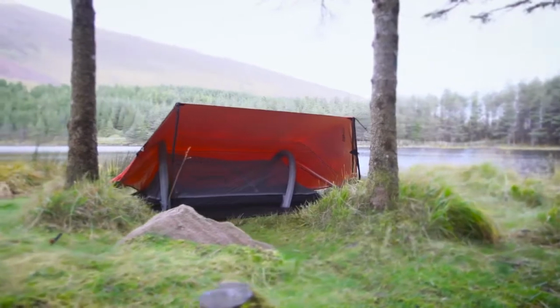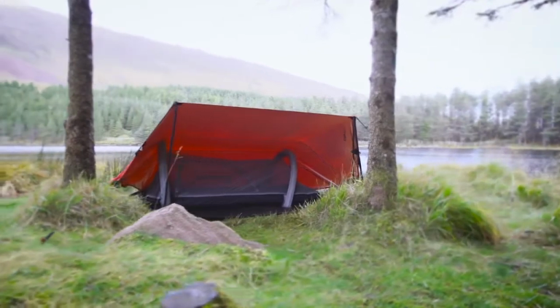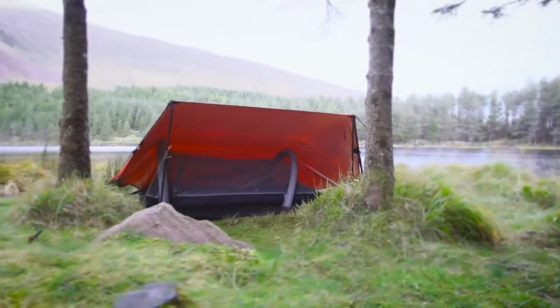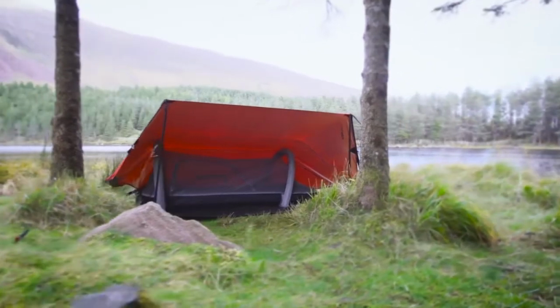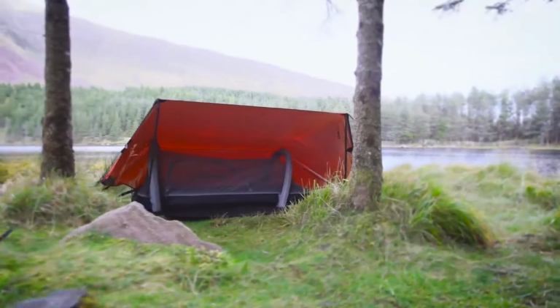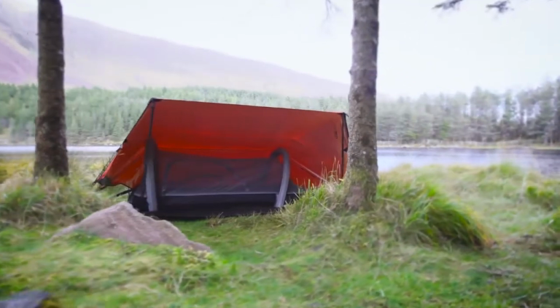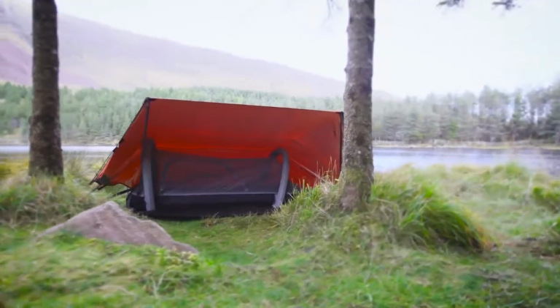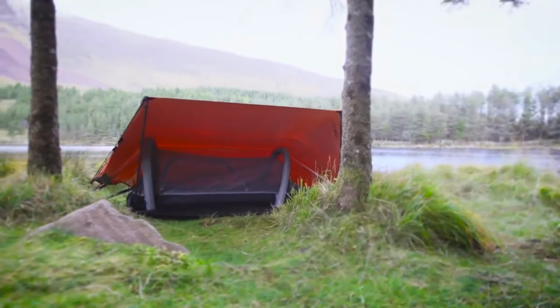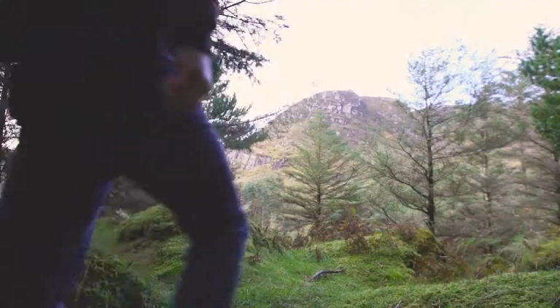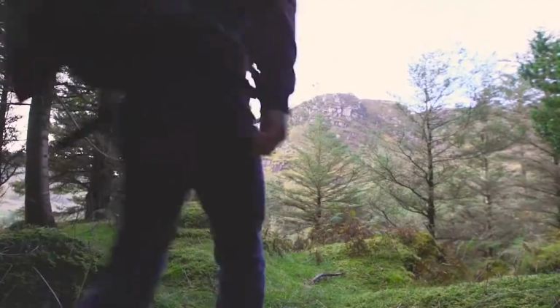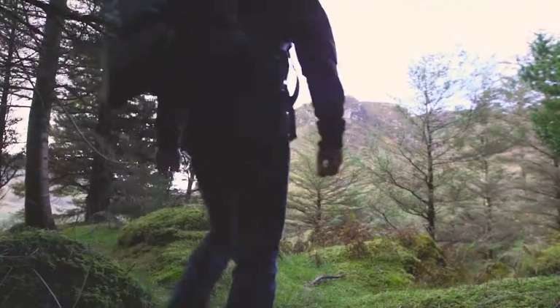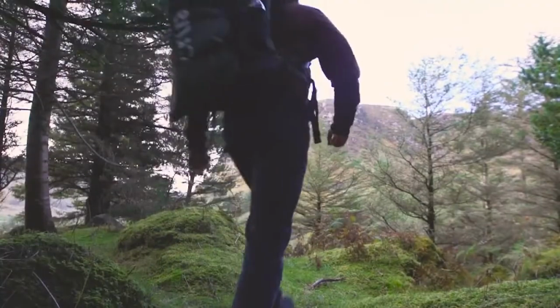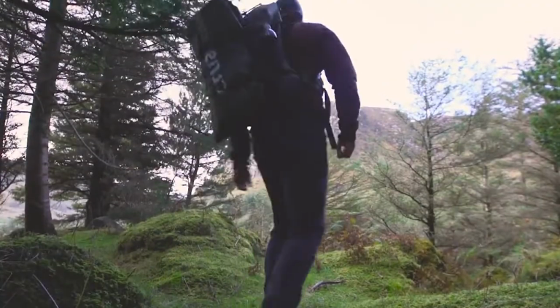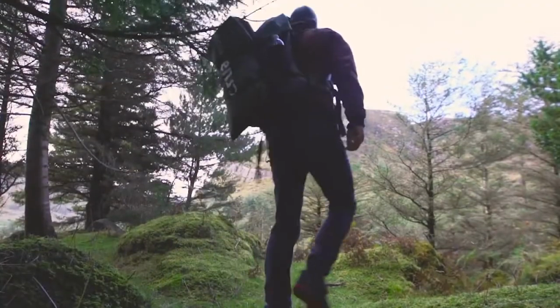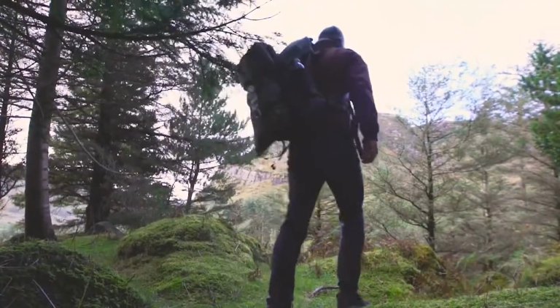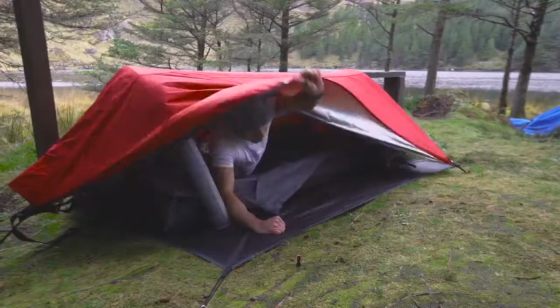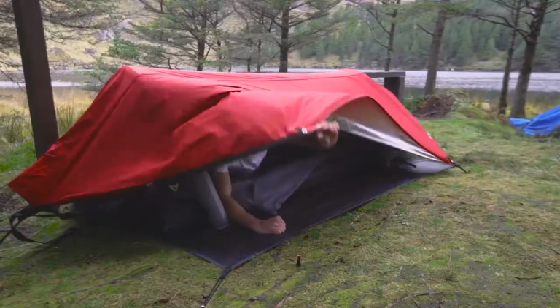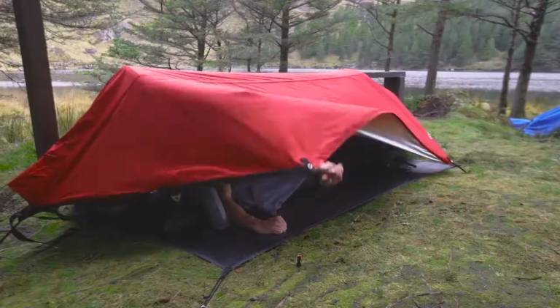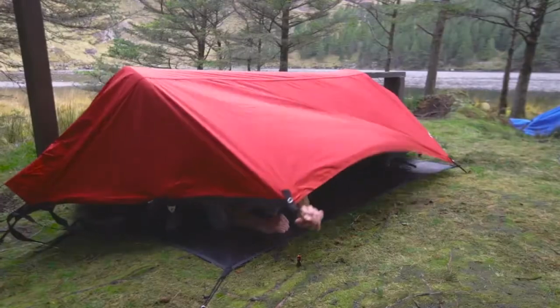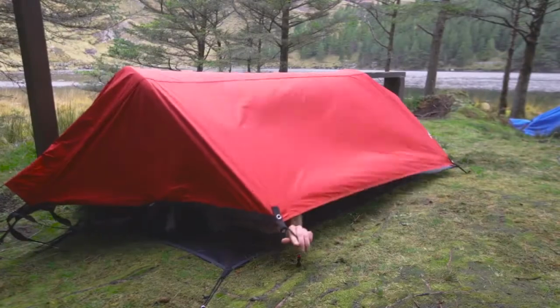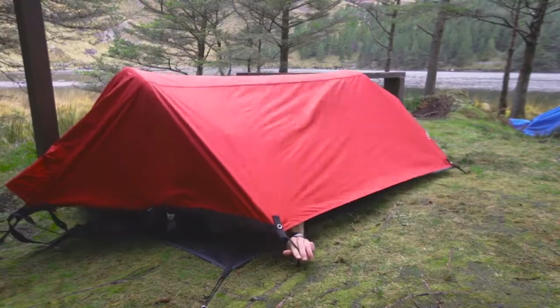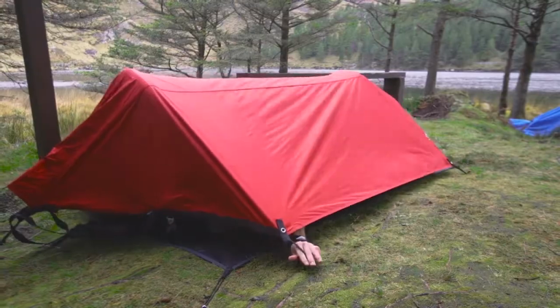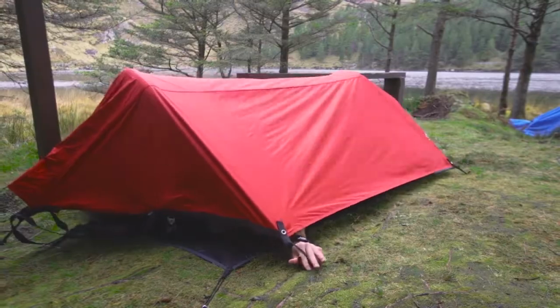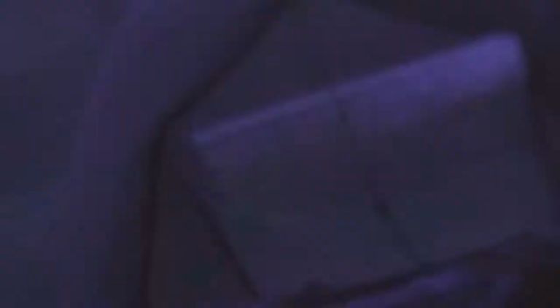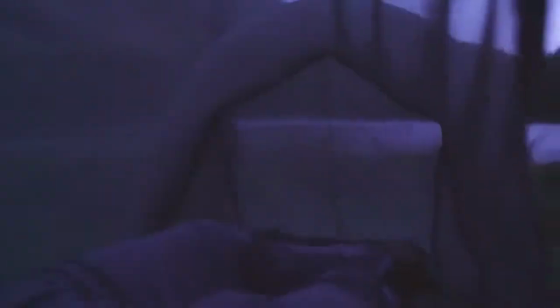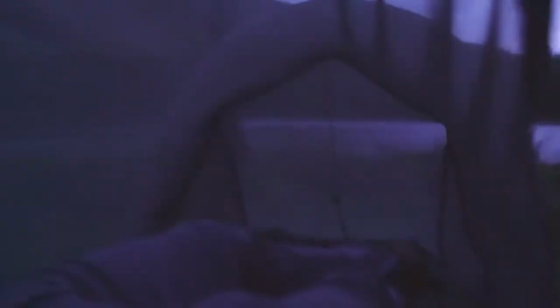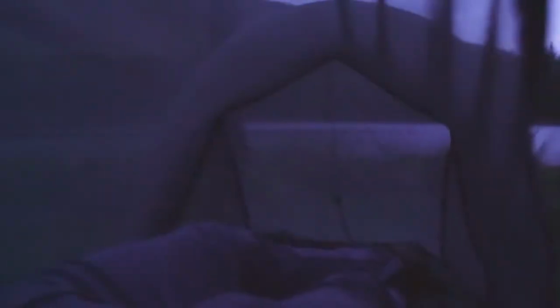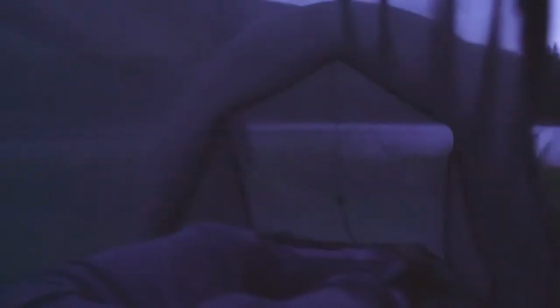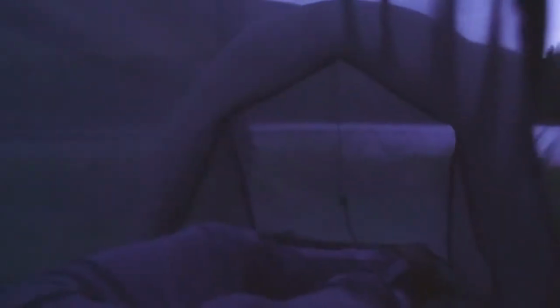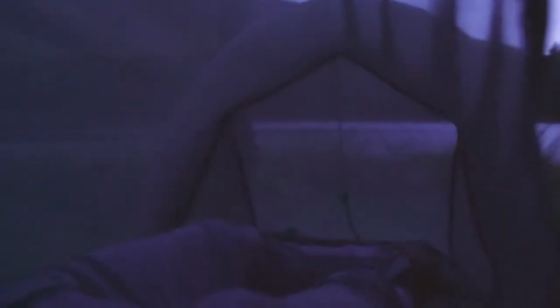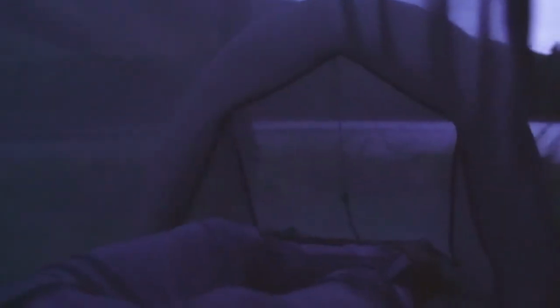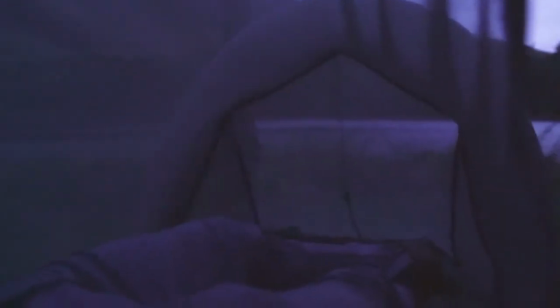A tent. Synonym for camping. You think camping, you think tent. Specifically, sleeping in a tent.